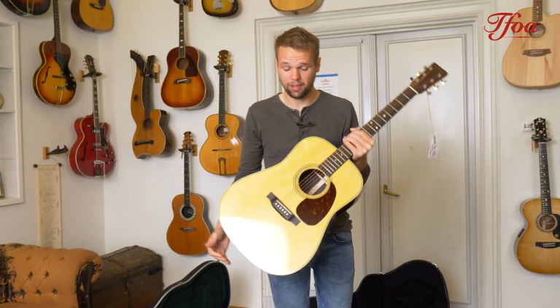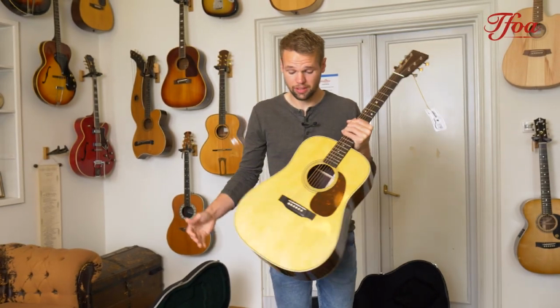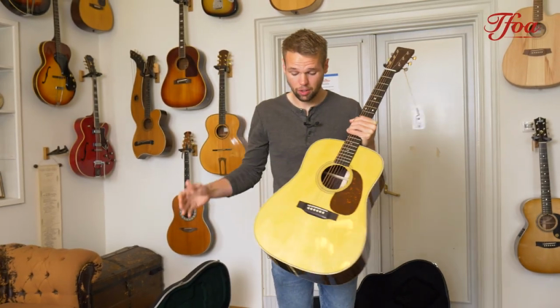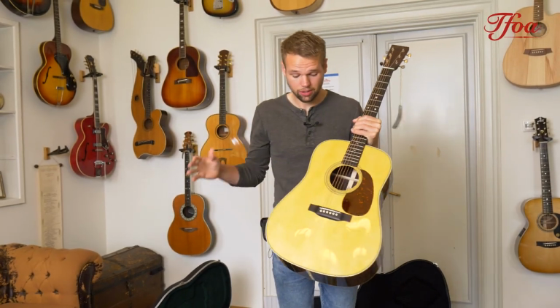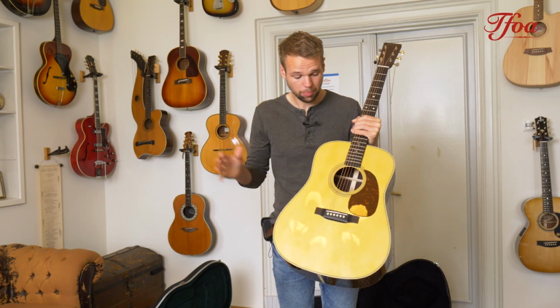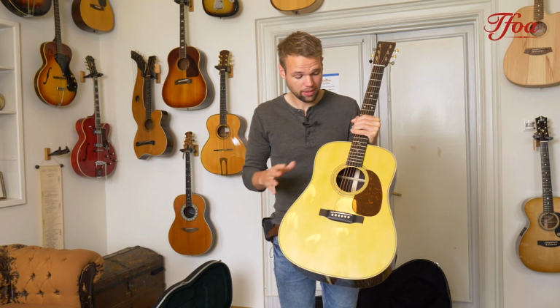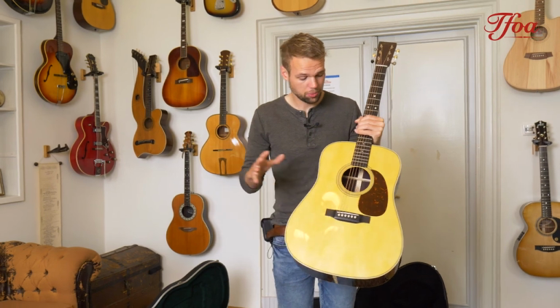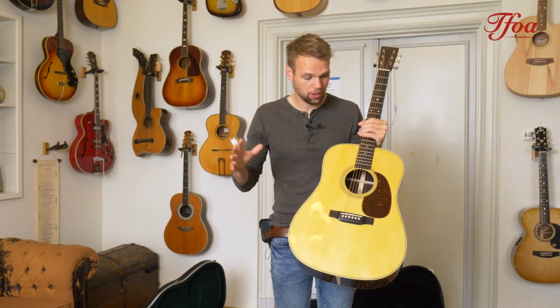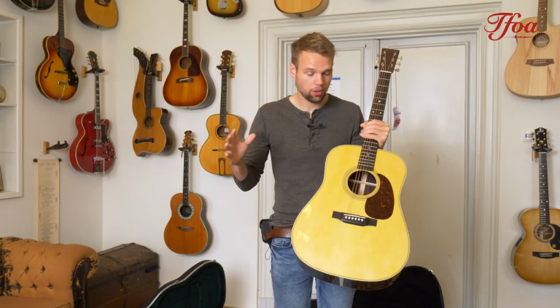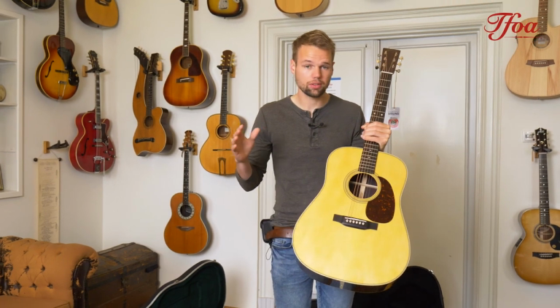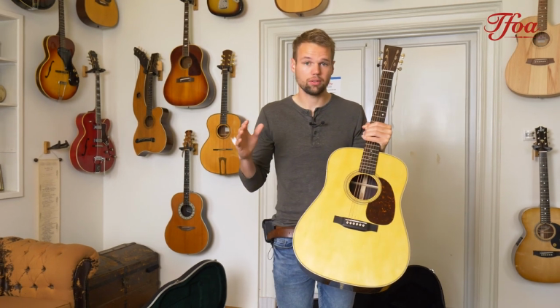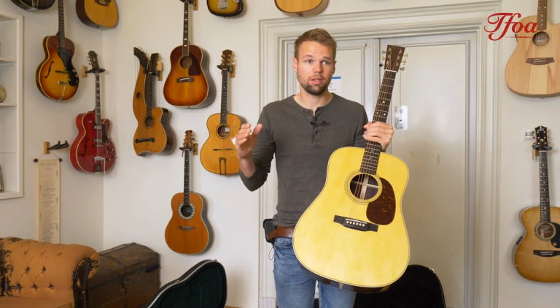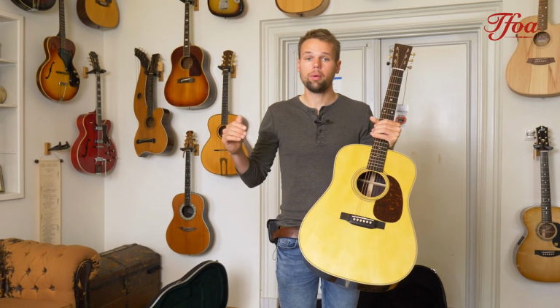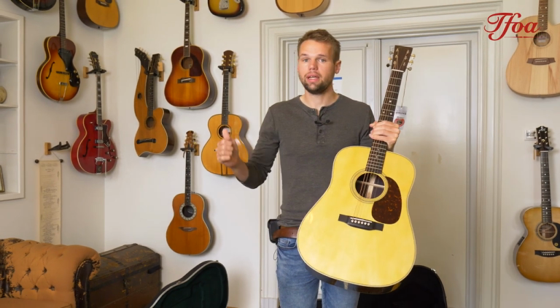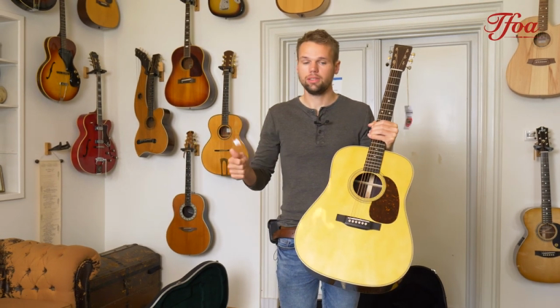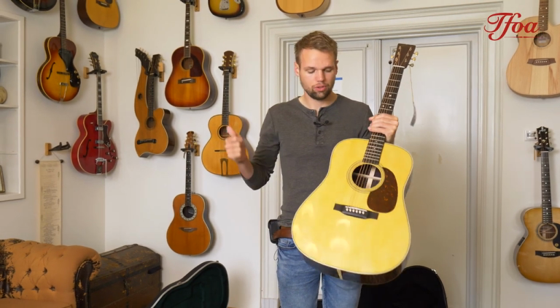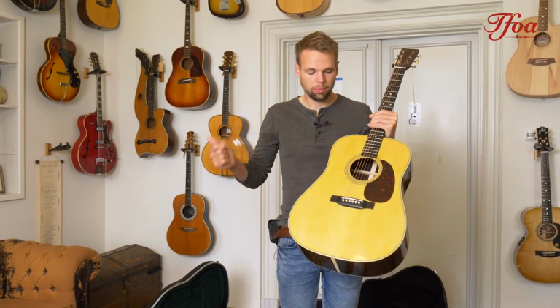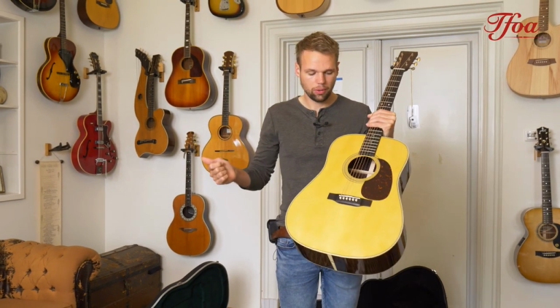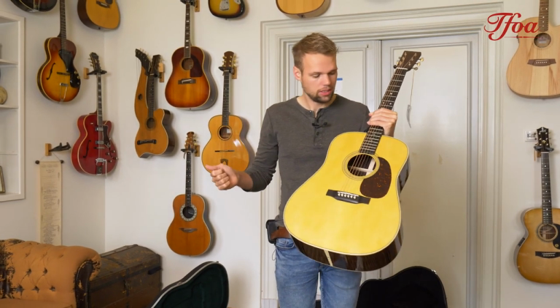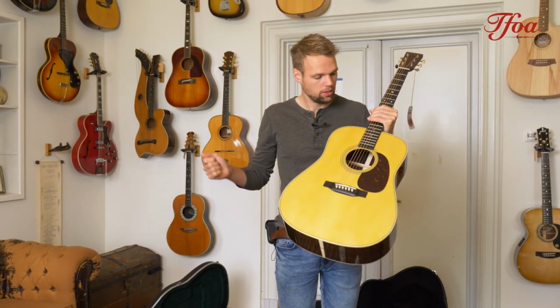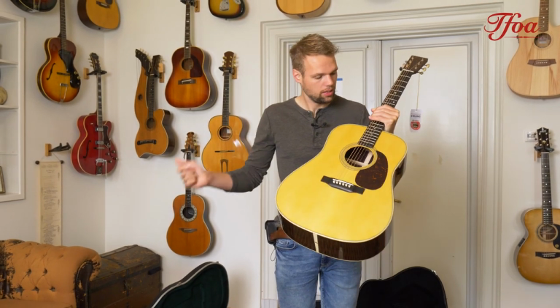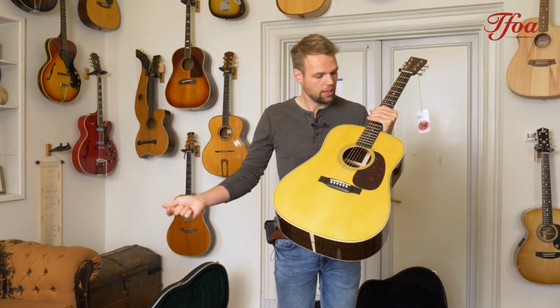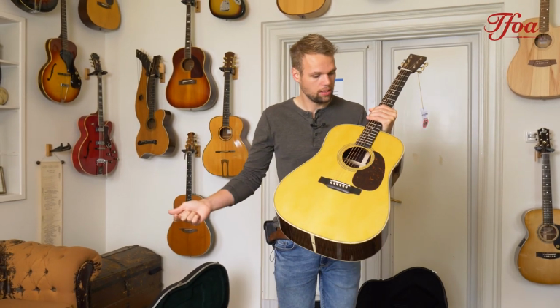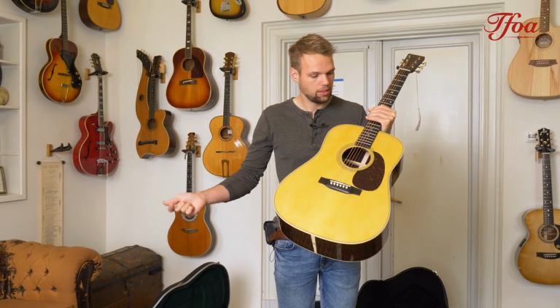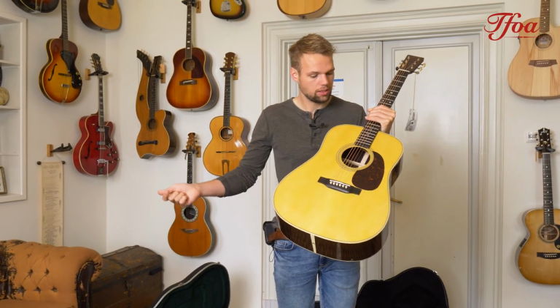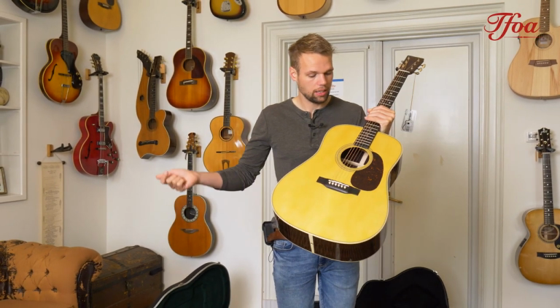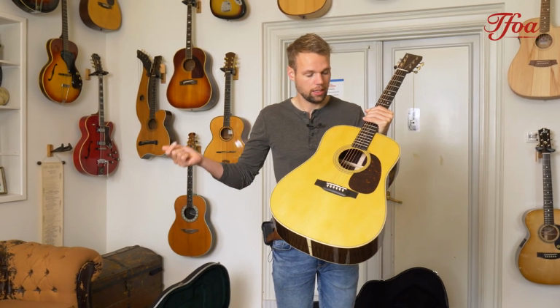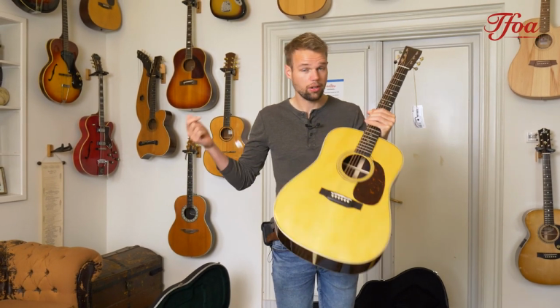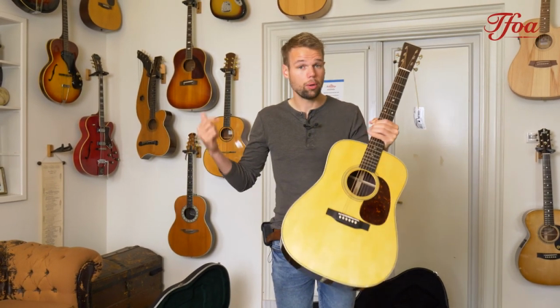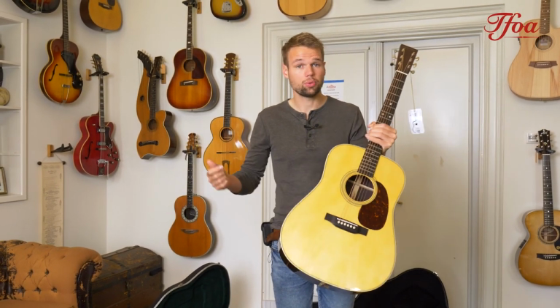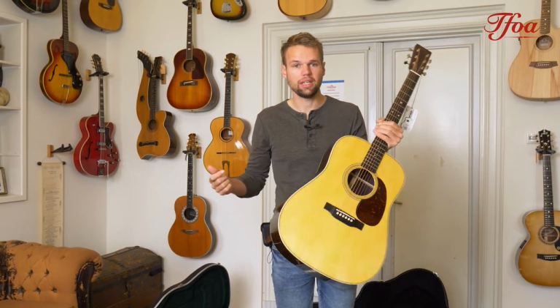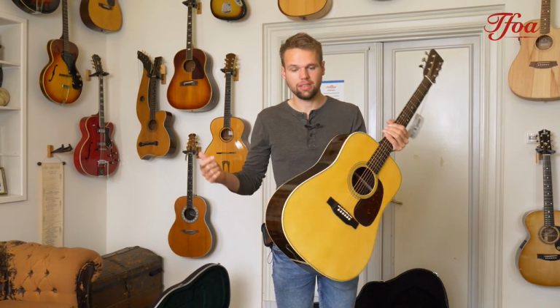On top of the D28, we also got OM-18s, OO-18s, D-18s, and an OM-28. Awesome models.